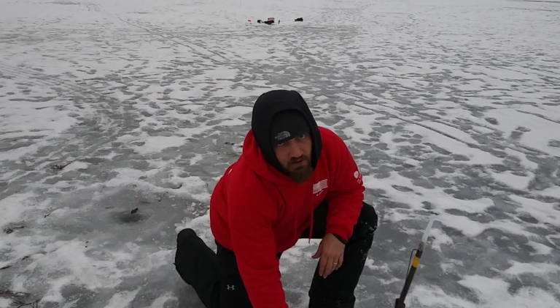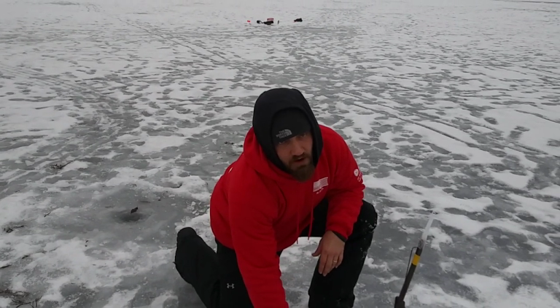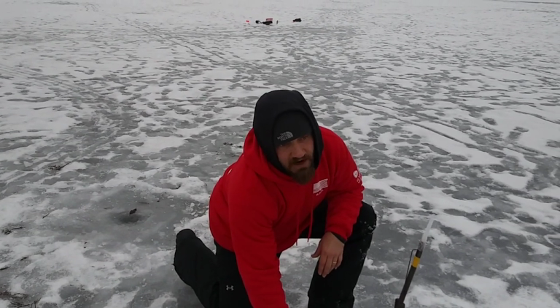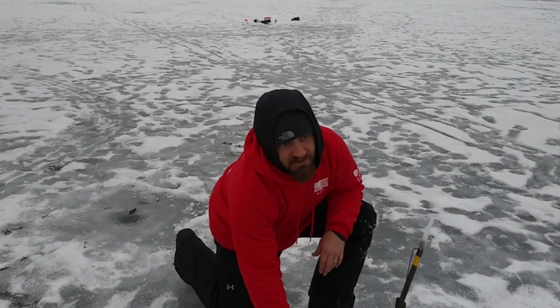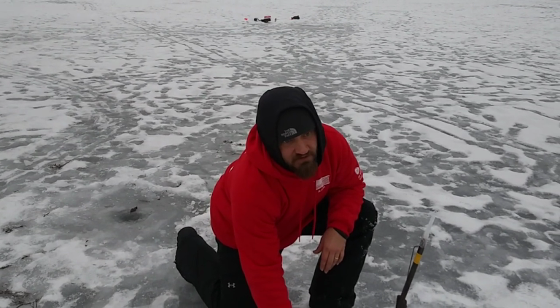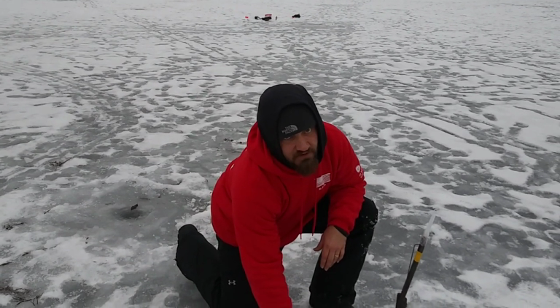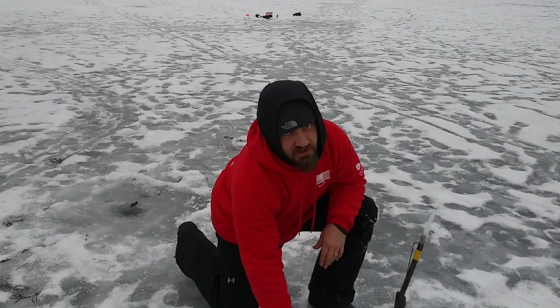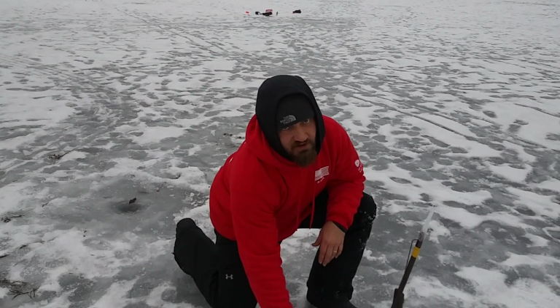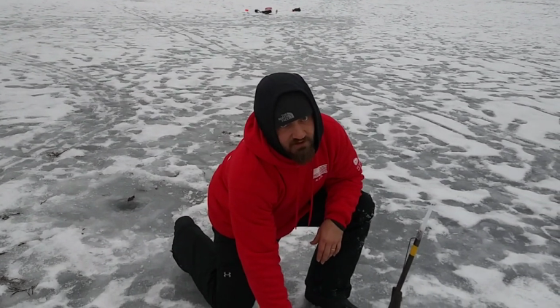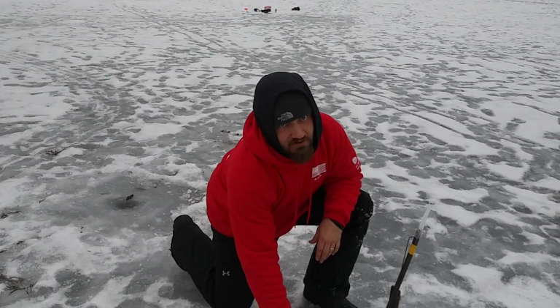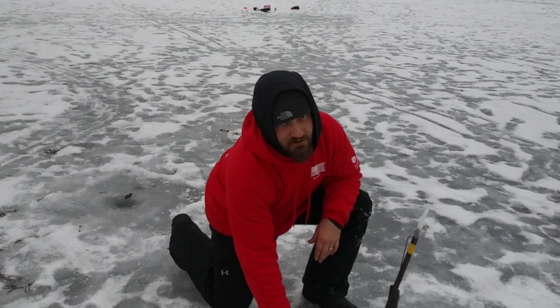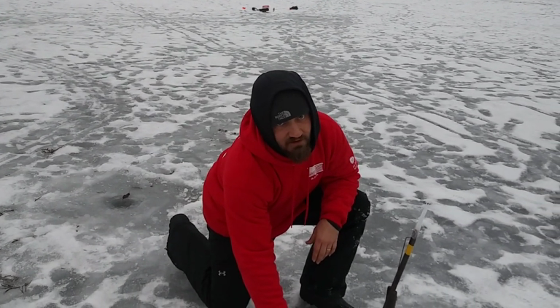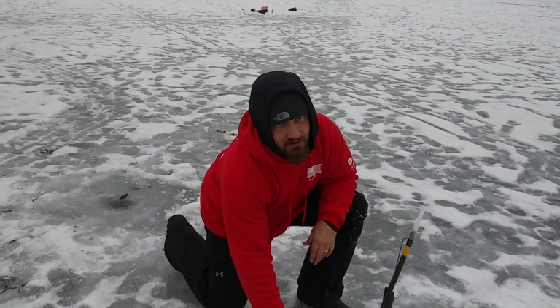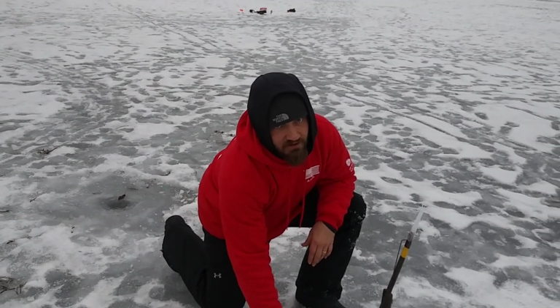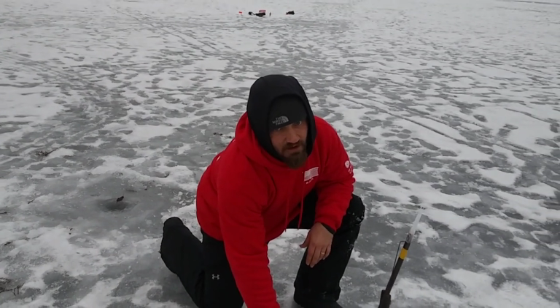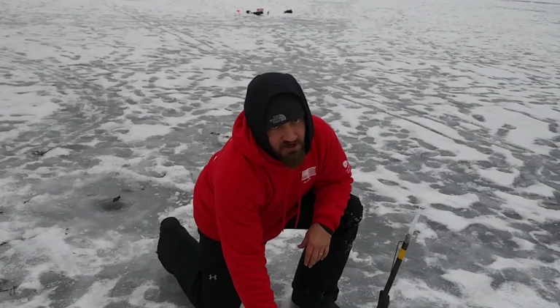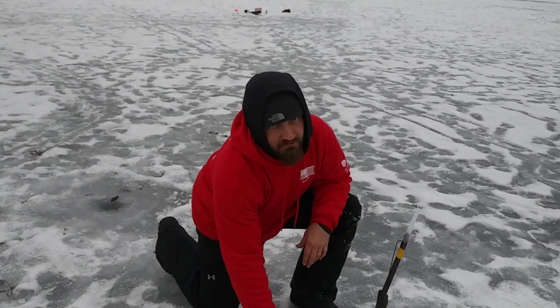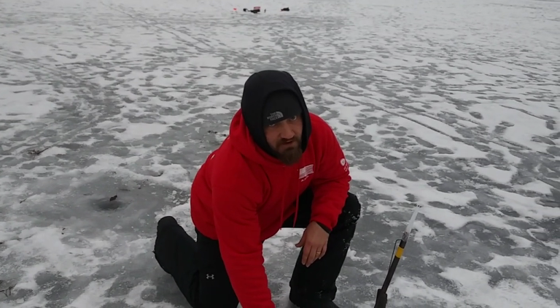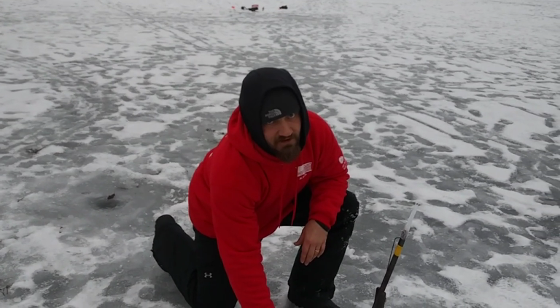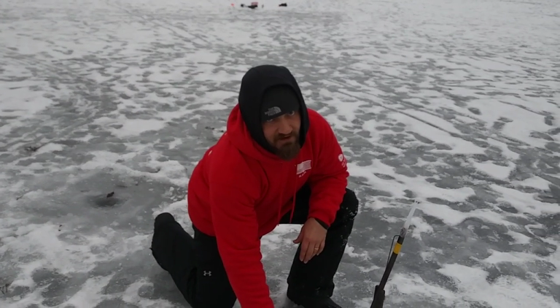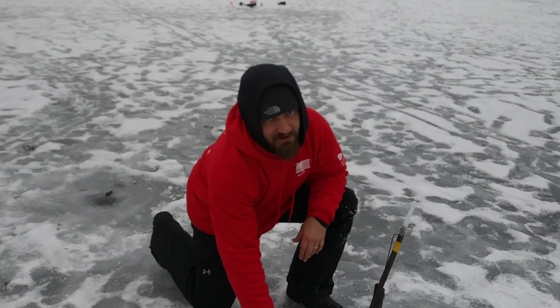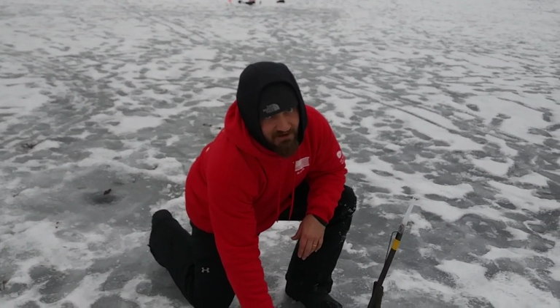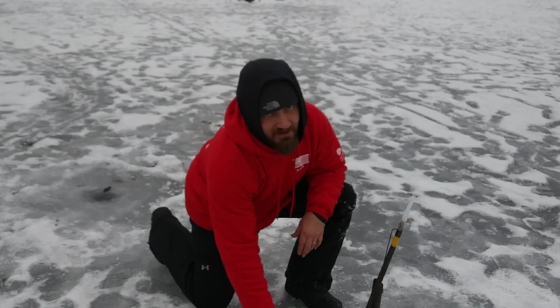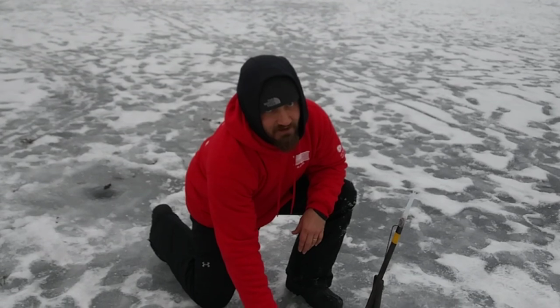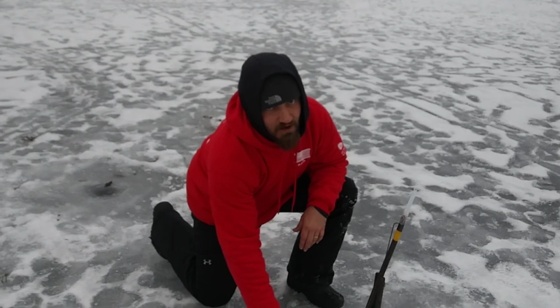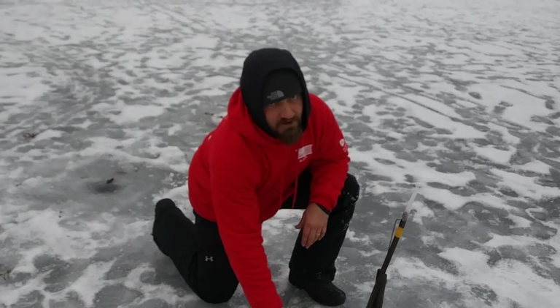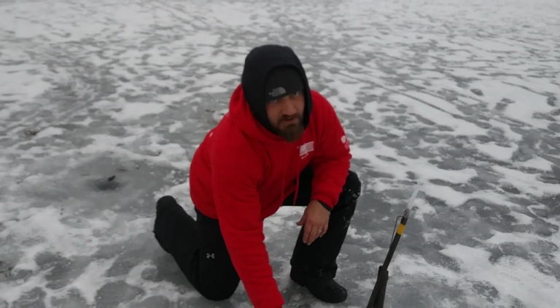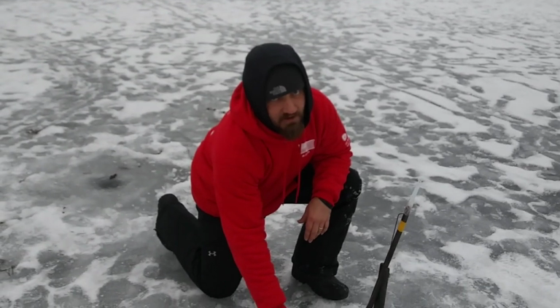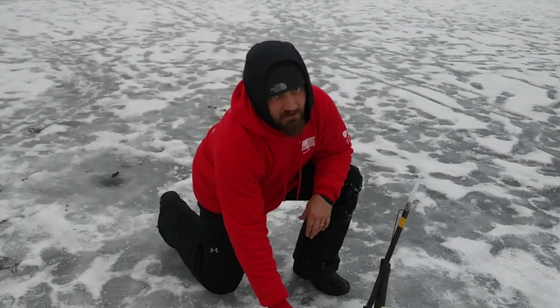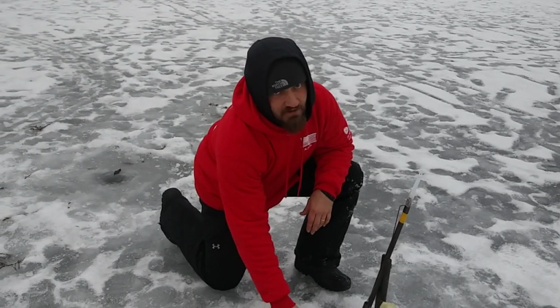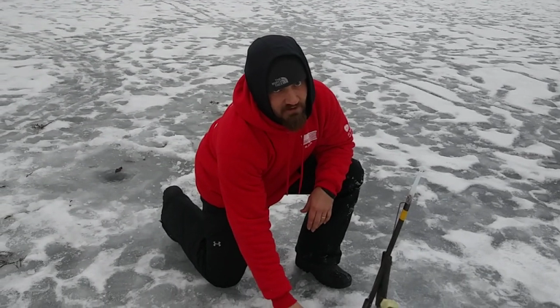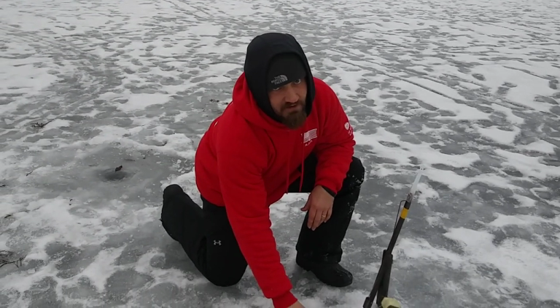Welcome to Heidi and Jeff's Fishing Channel. I'm Heidi. I'm Jeff. Merry Christmas. Merry Christmas.